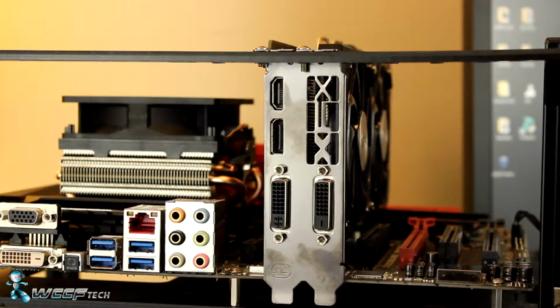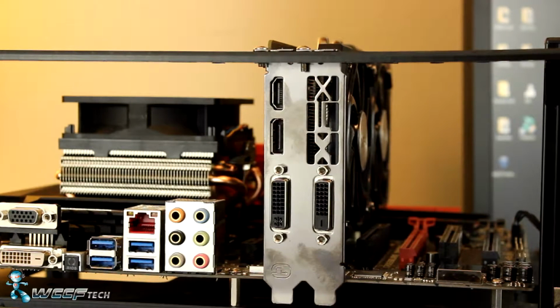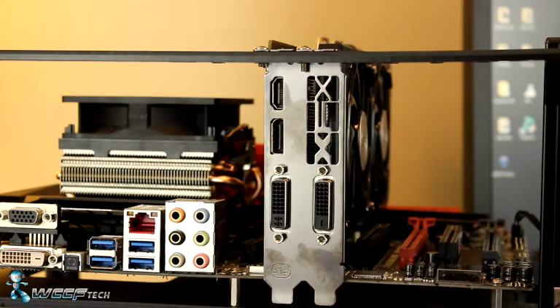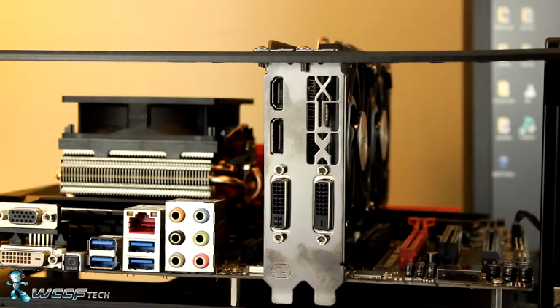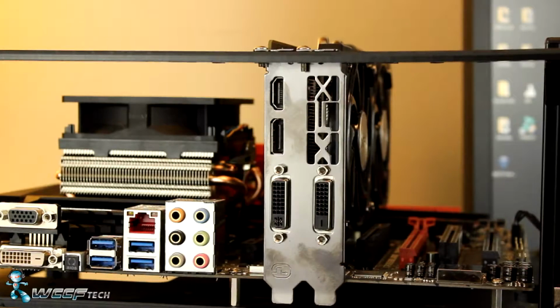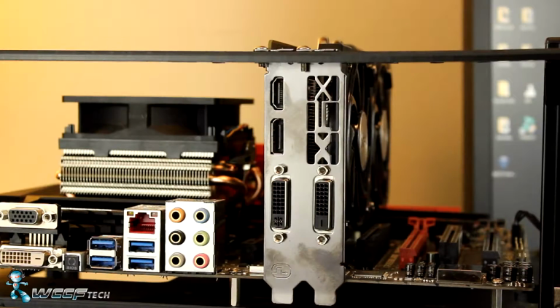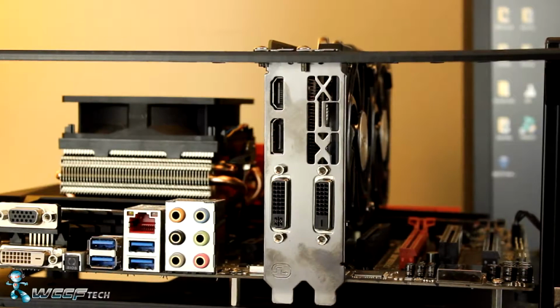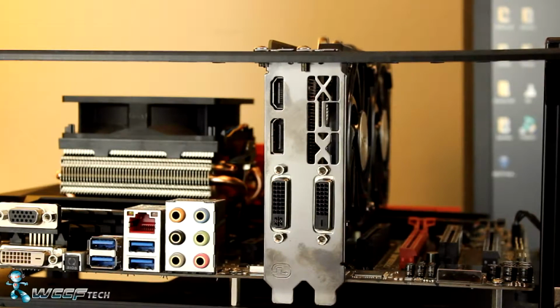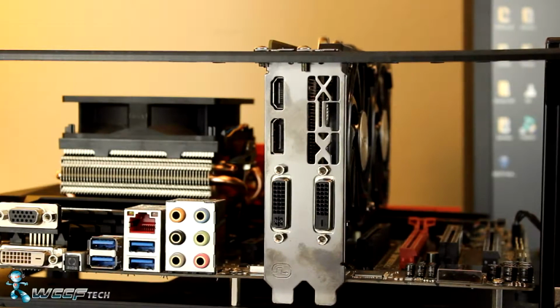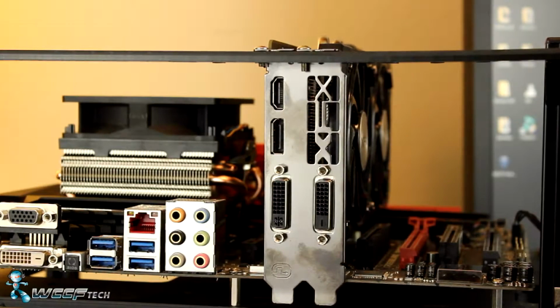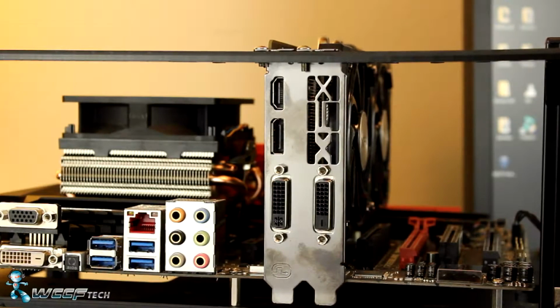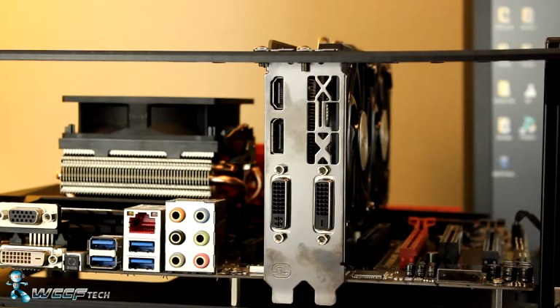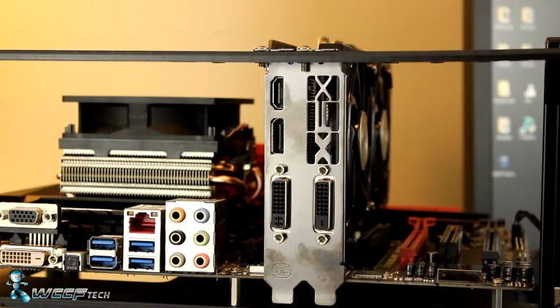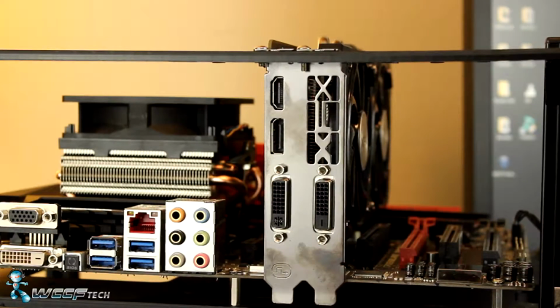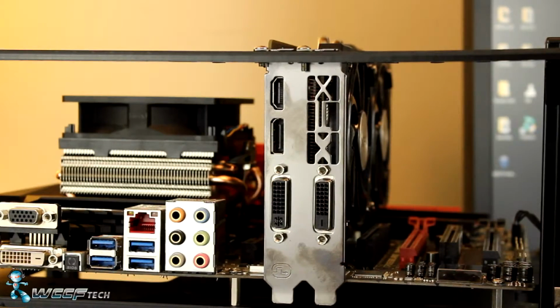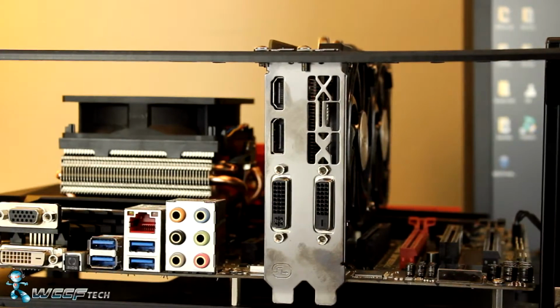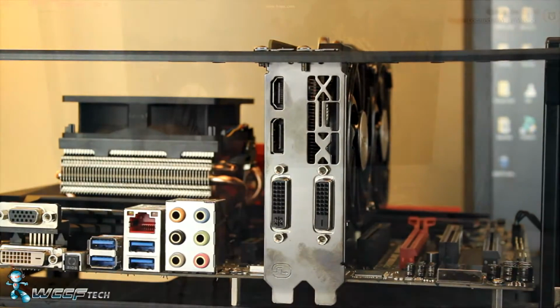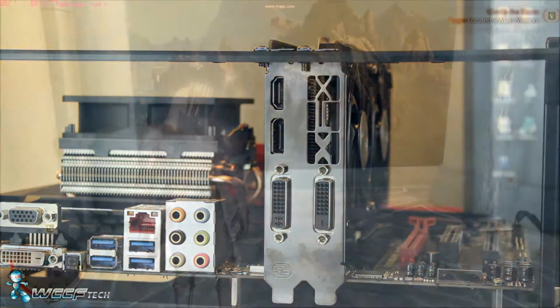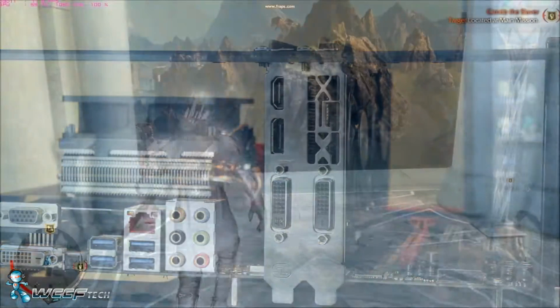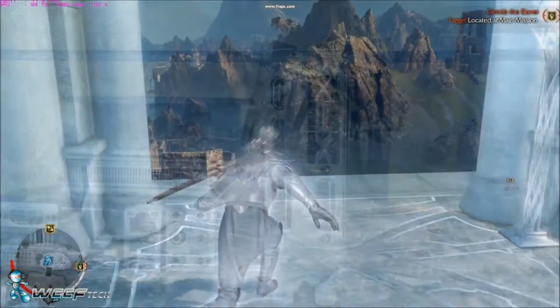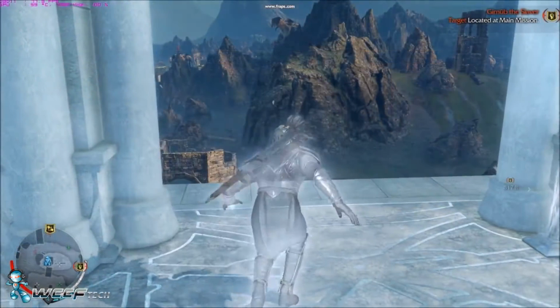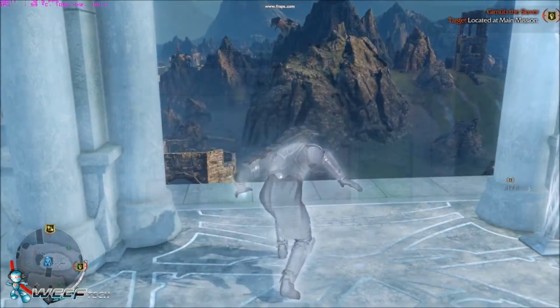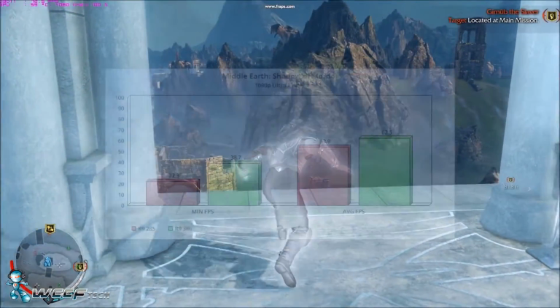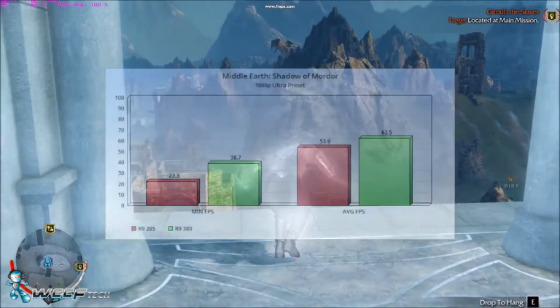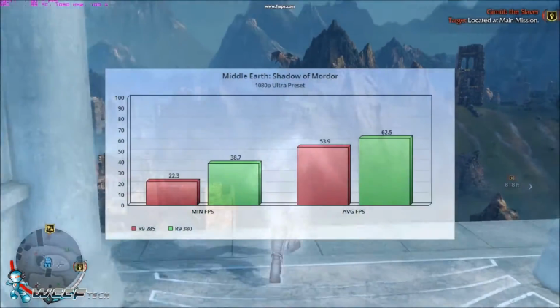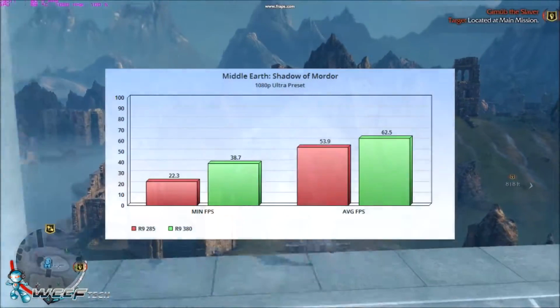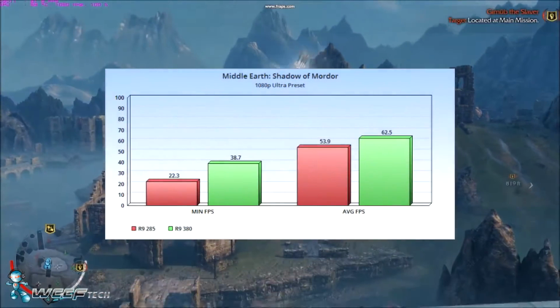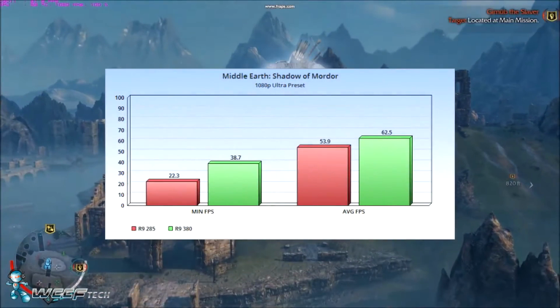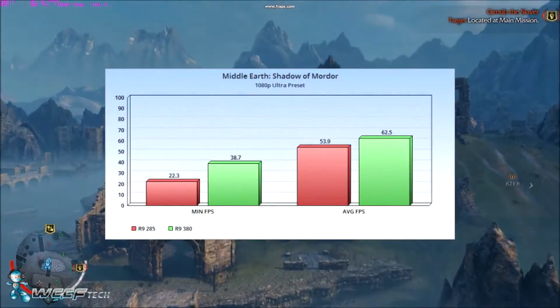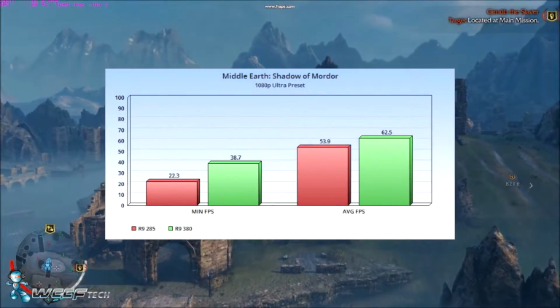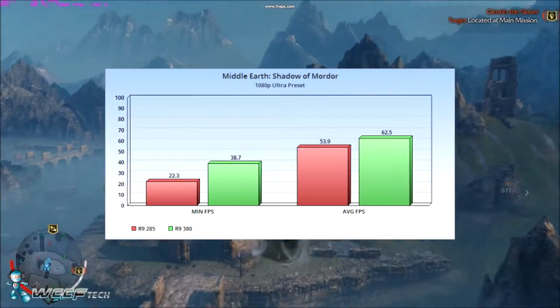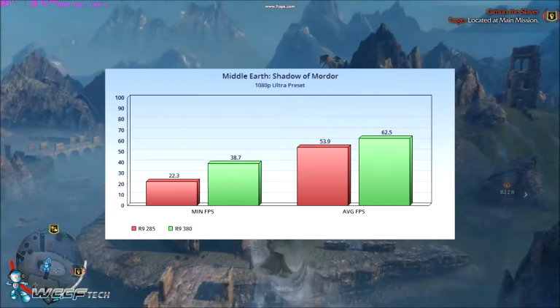And with all of that out of the way, let's take a look at those numbers.